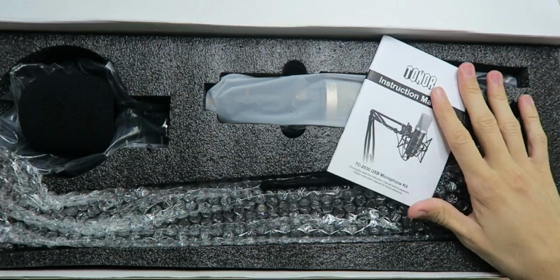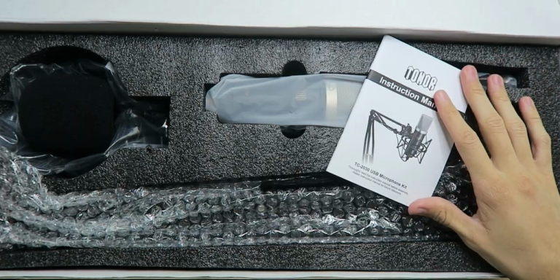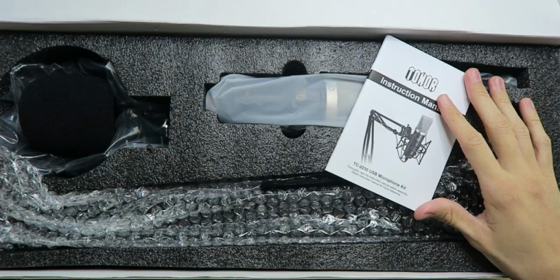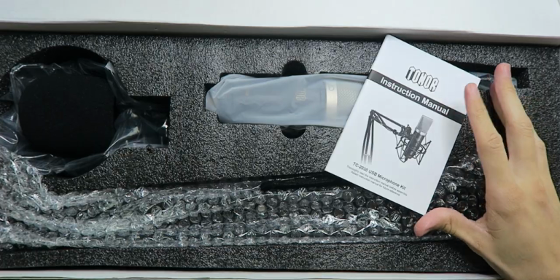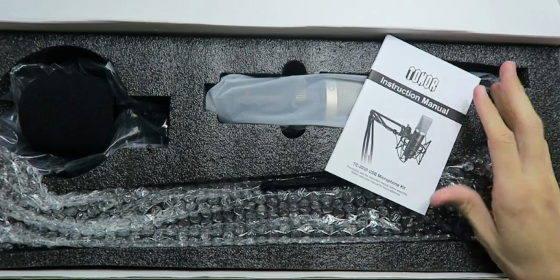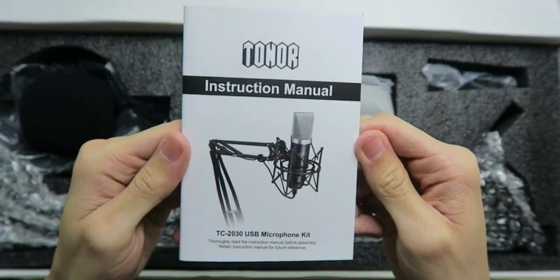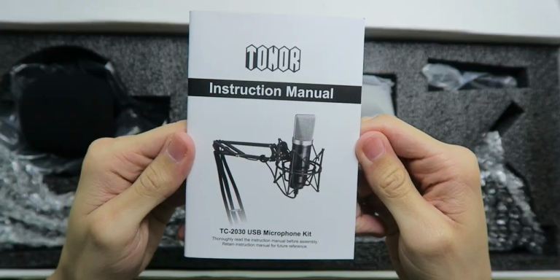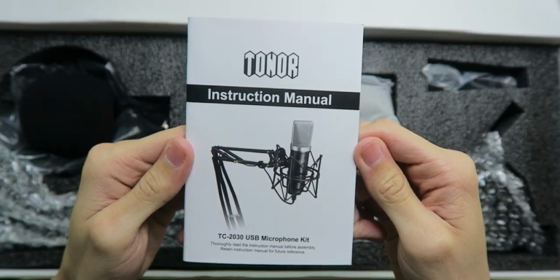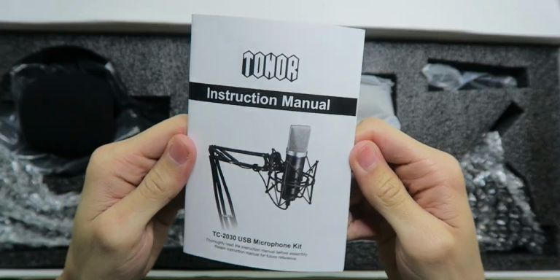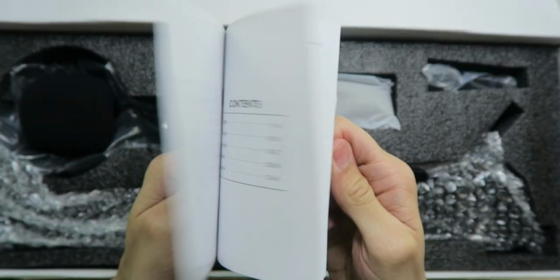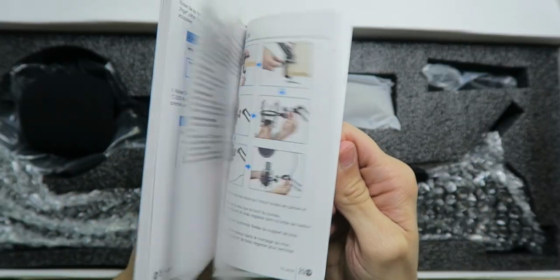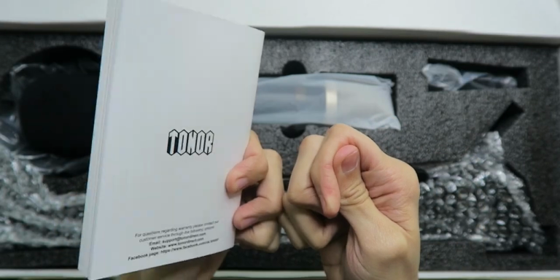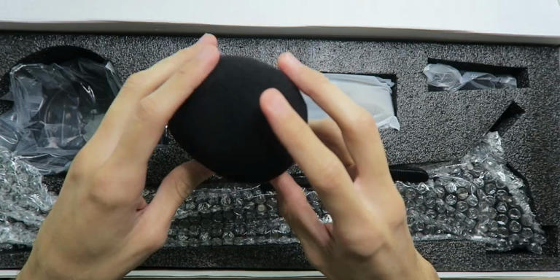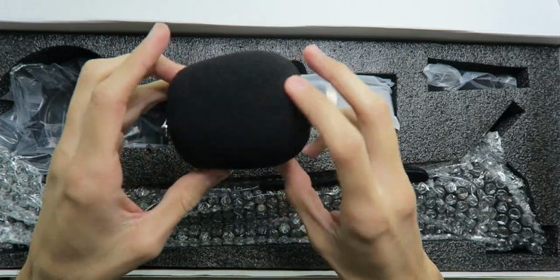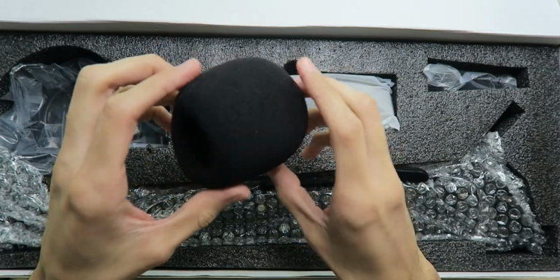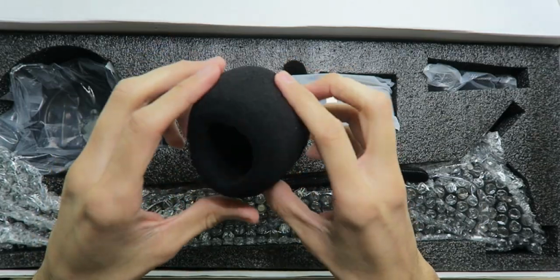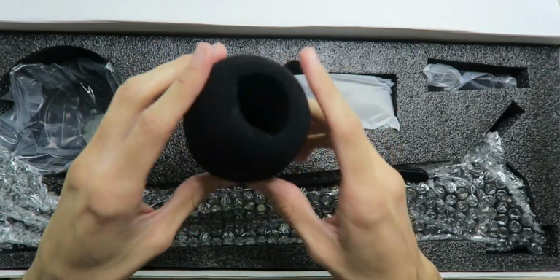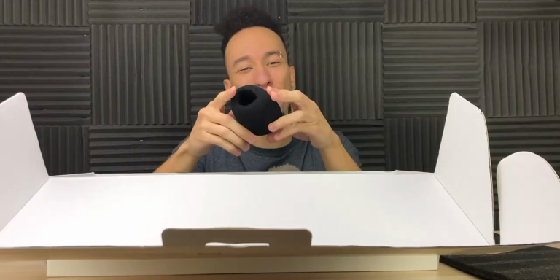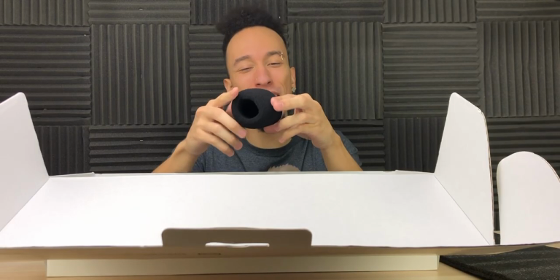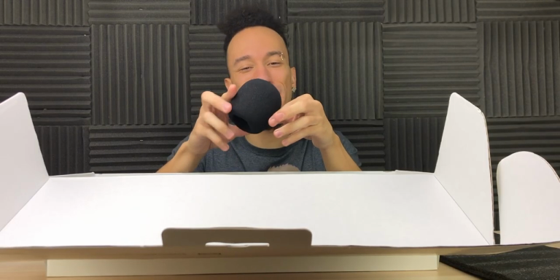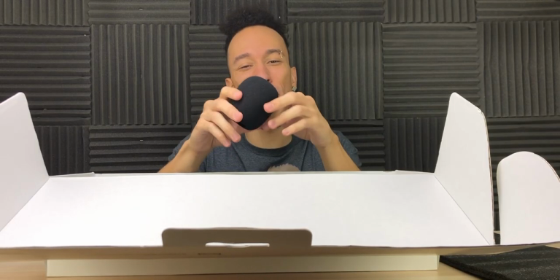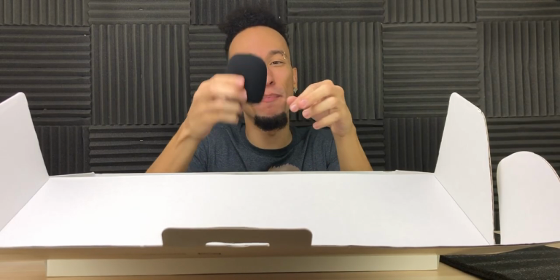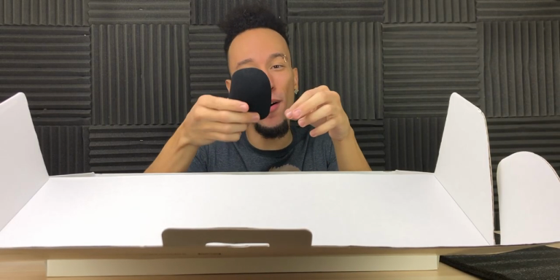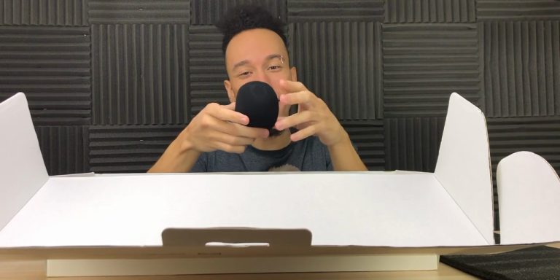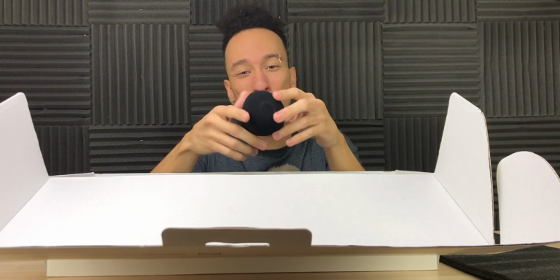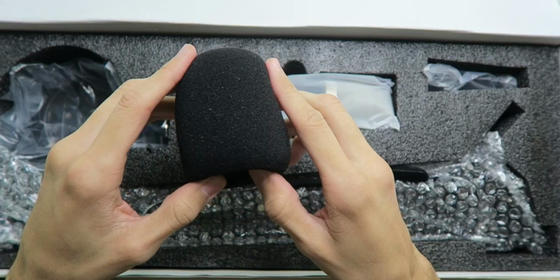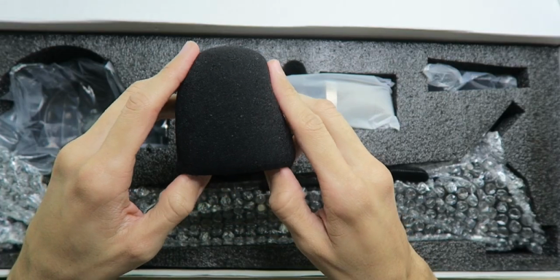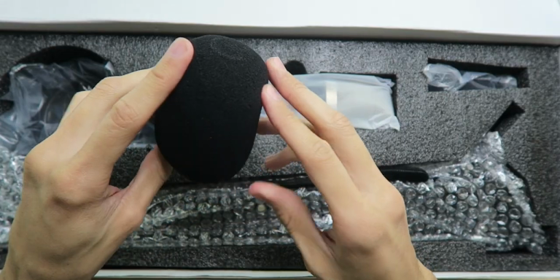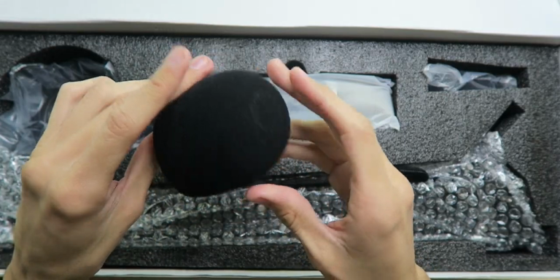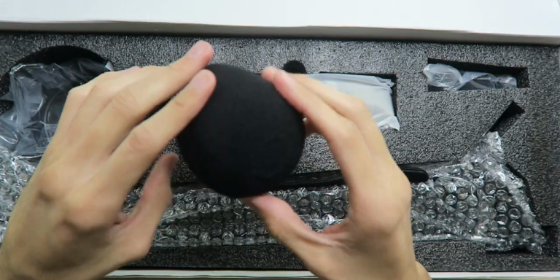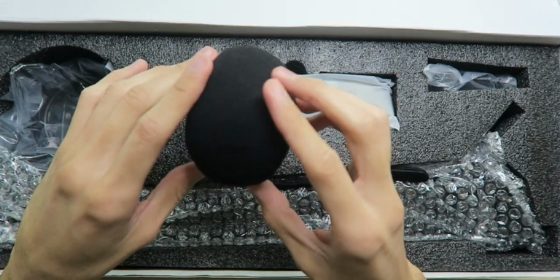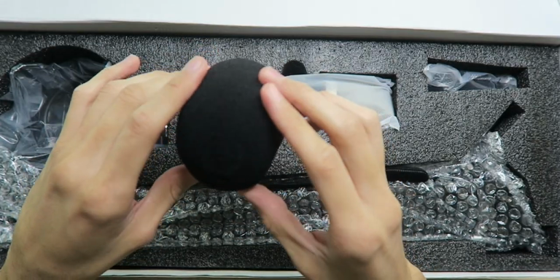Oh yeah, we are ready. We got an instruction manual. Oh yes, they took everyone's advice this time — they didn't ball this up, so now we have a really nice looking windscreen.